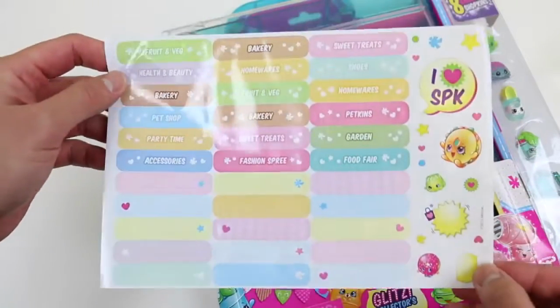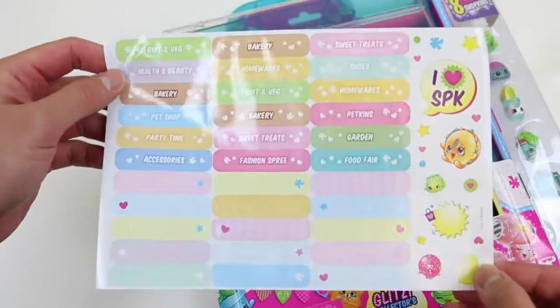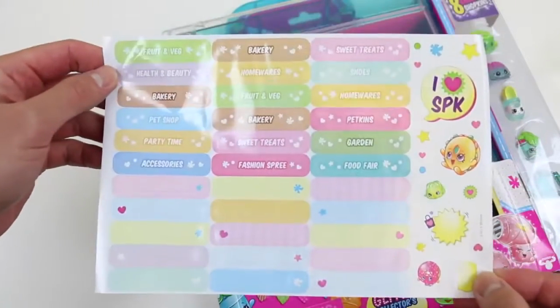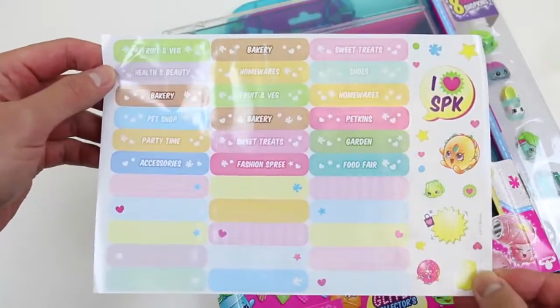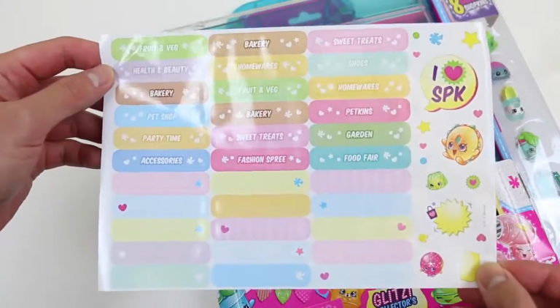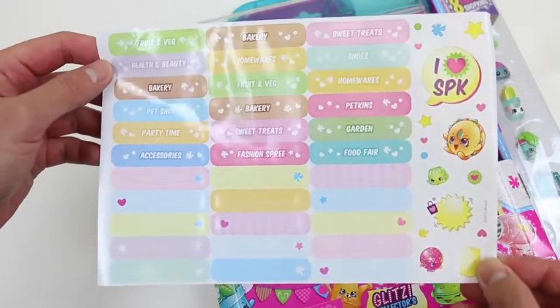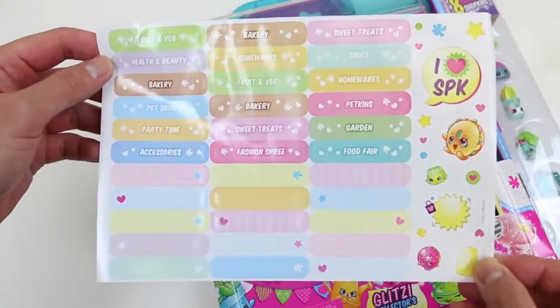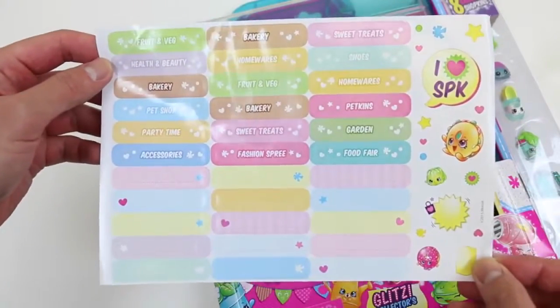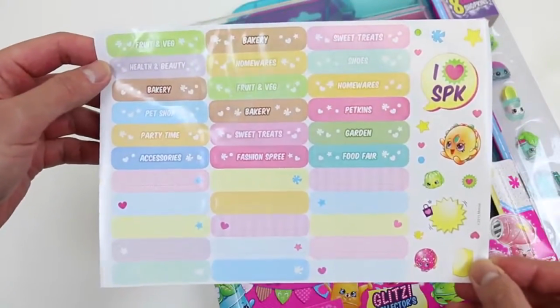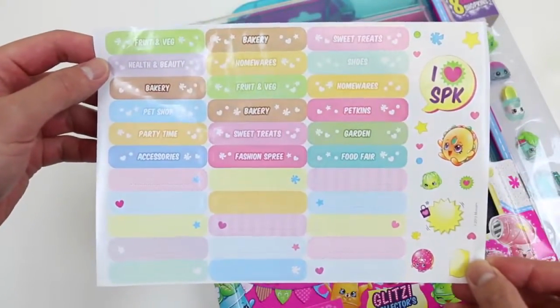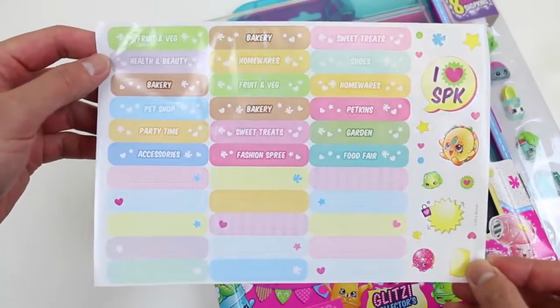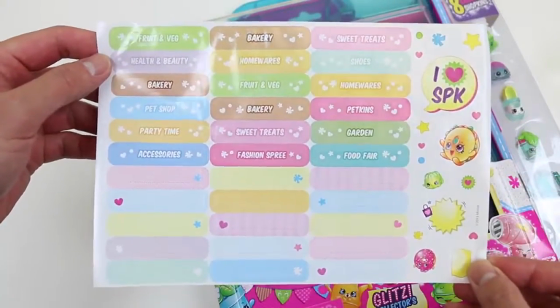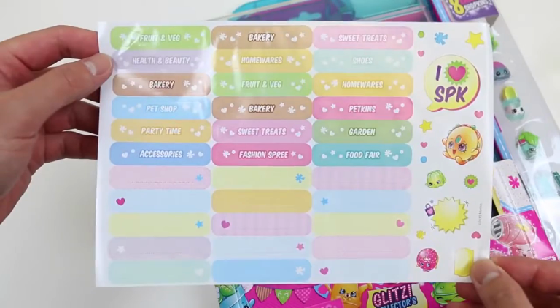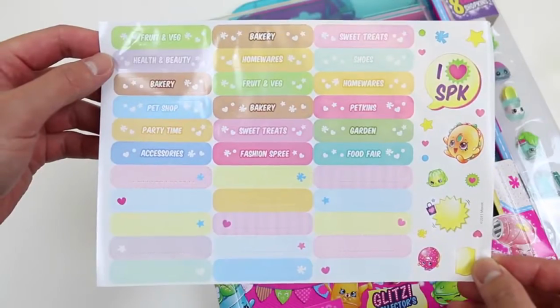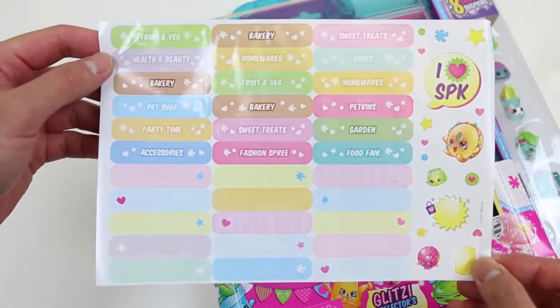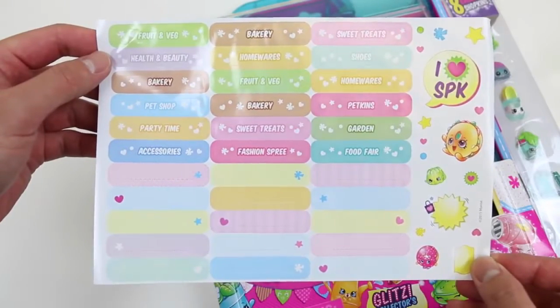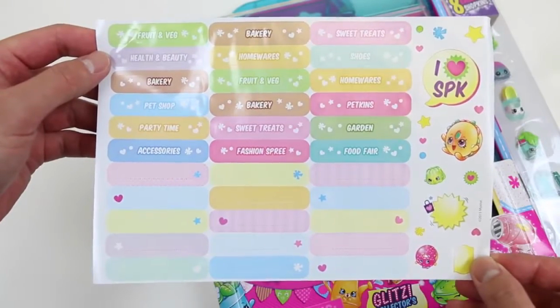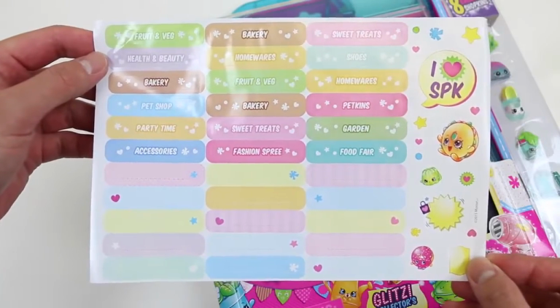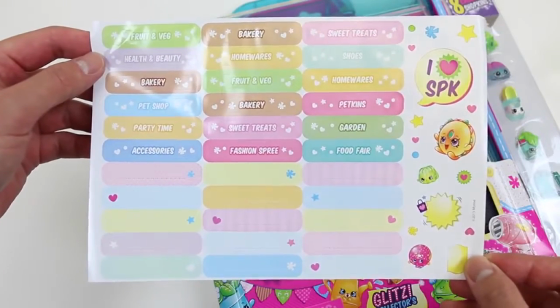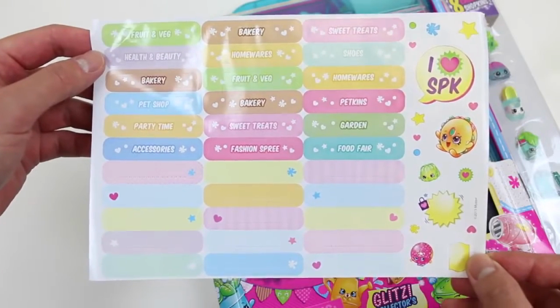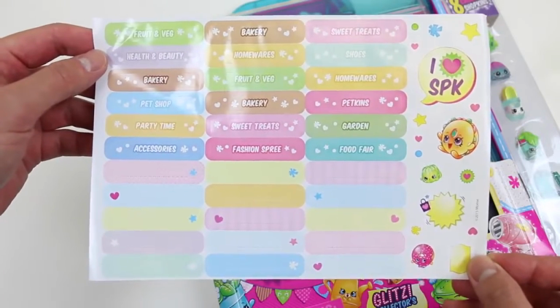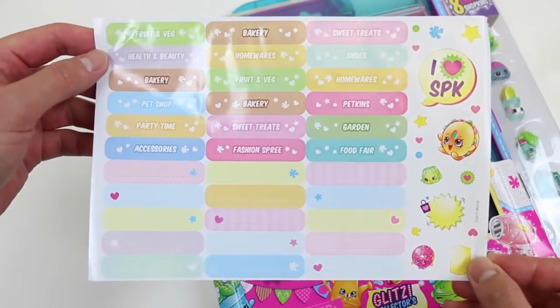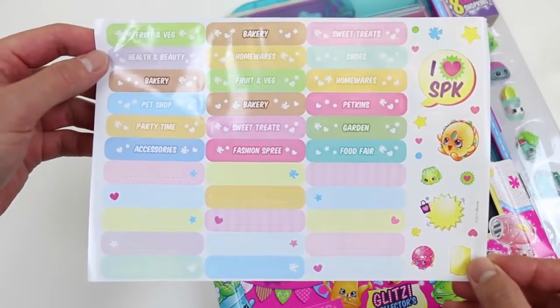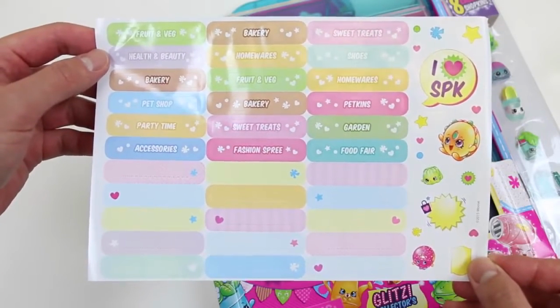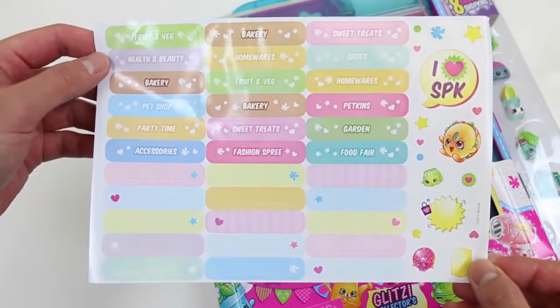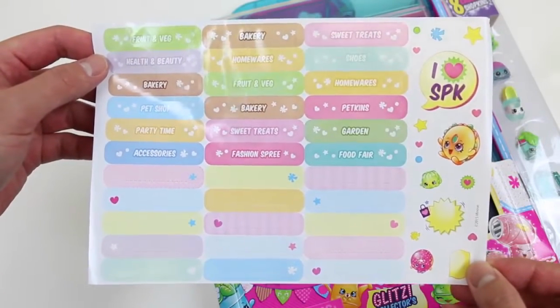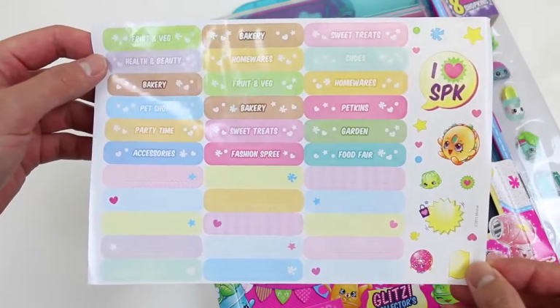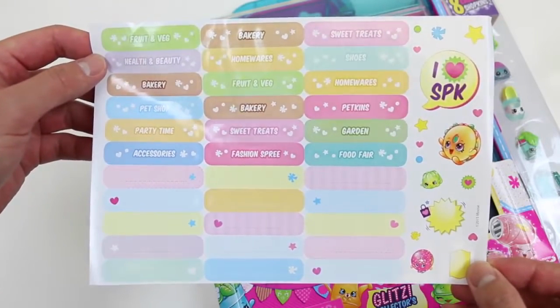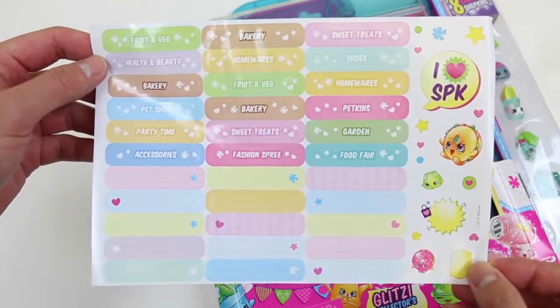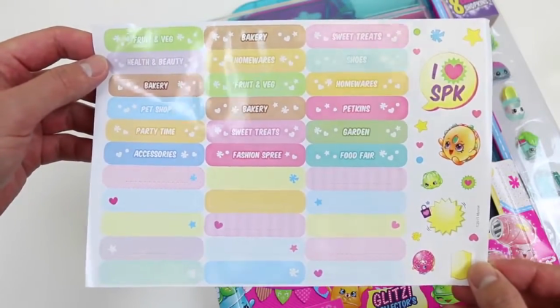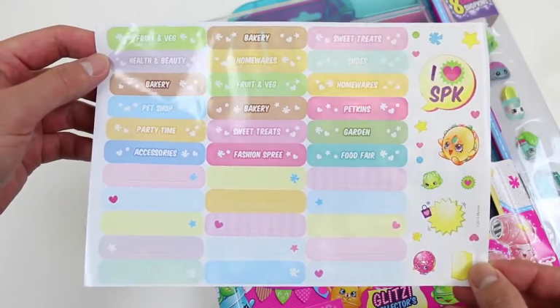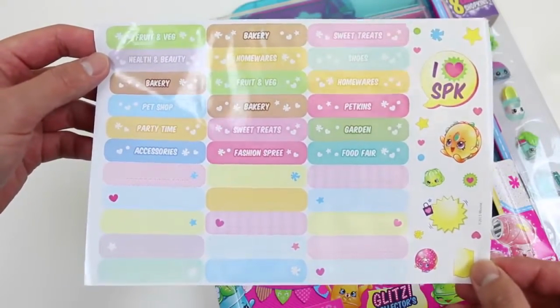This is a category sticker sheet! I see Petkins! So it looks like we get the categories for Season 4!